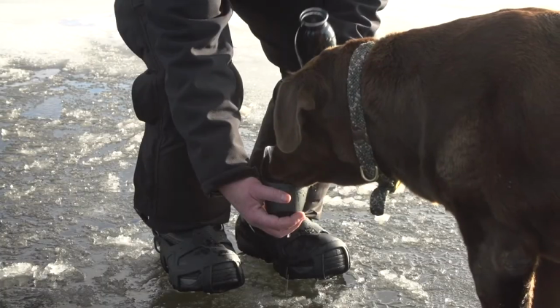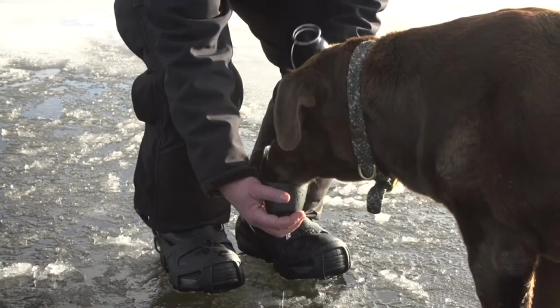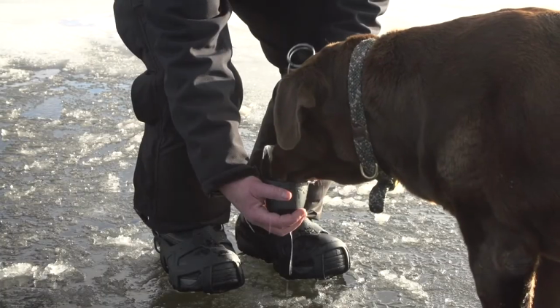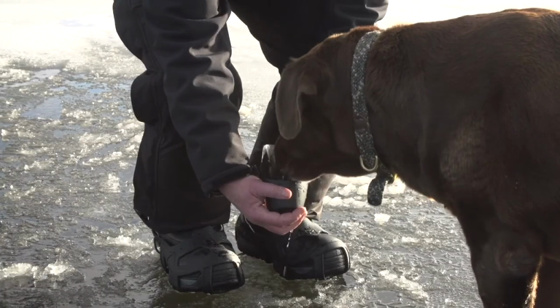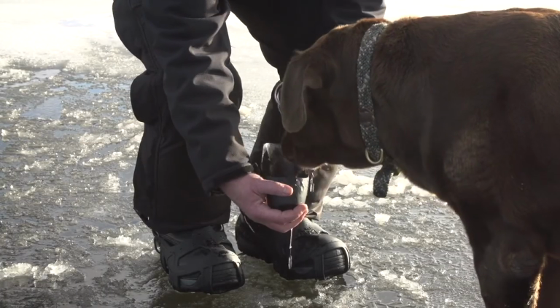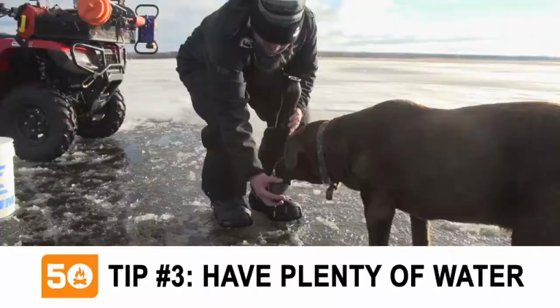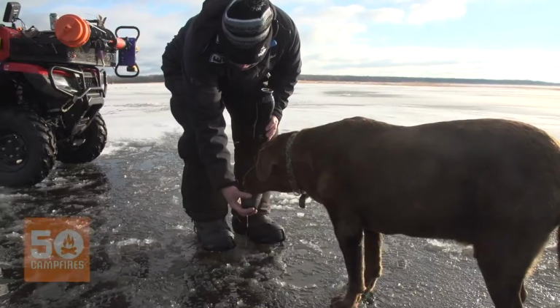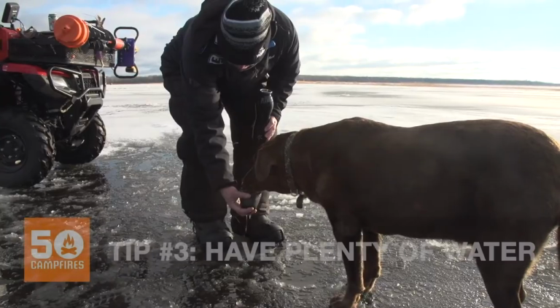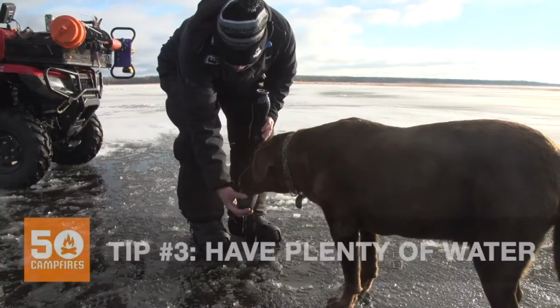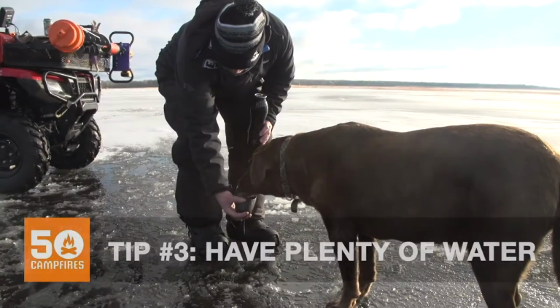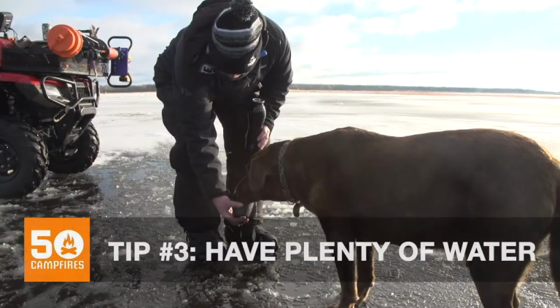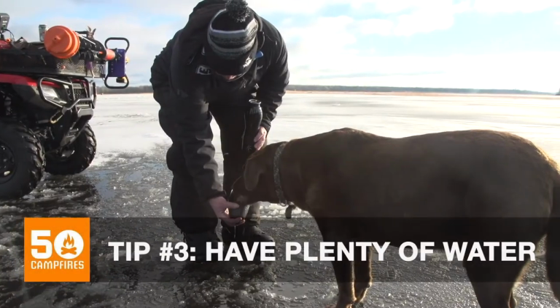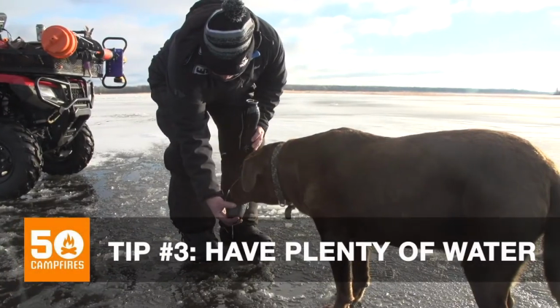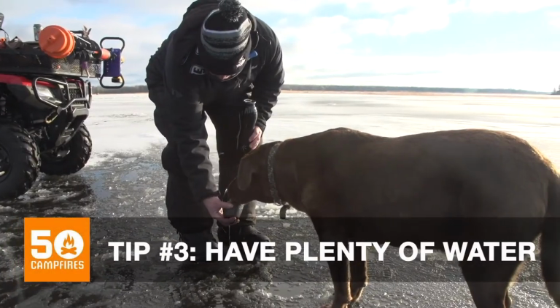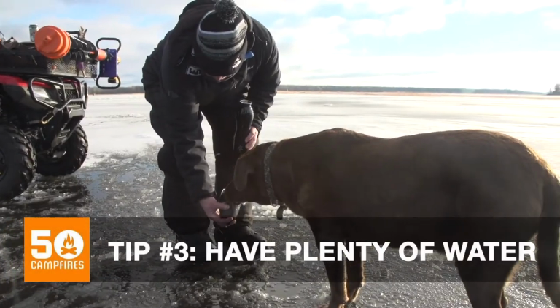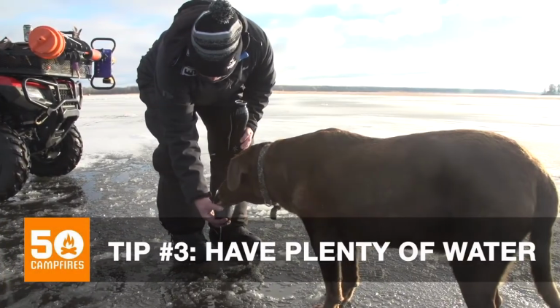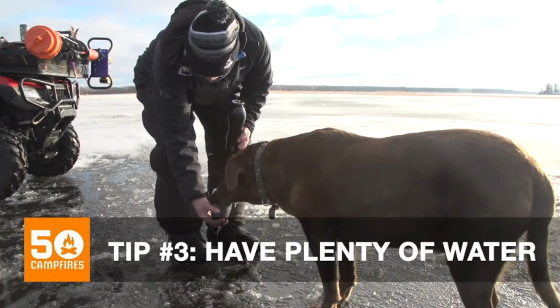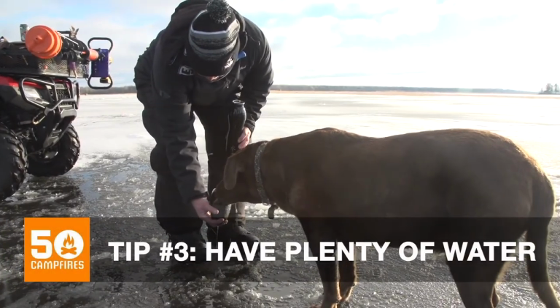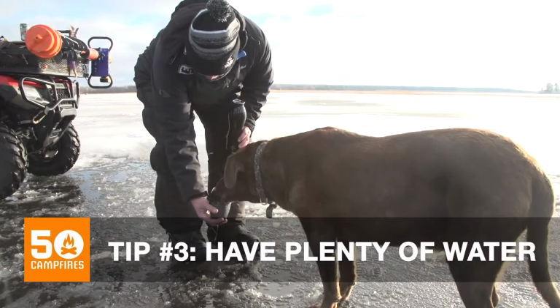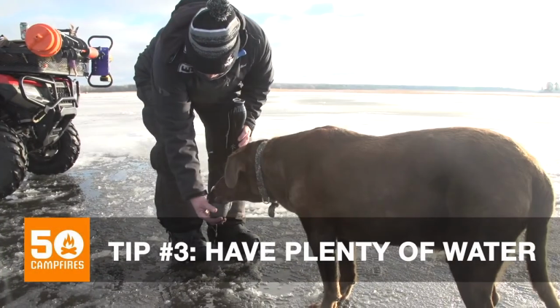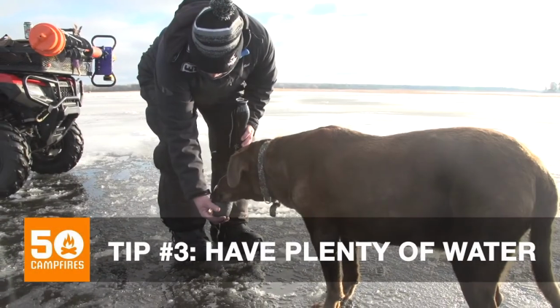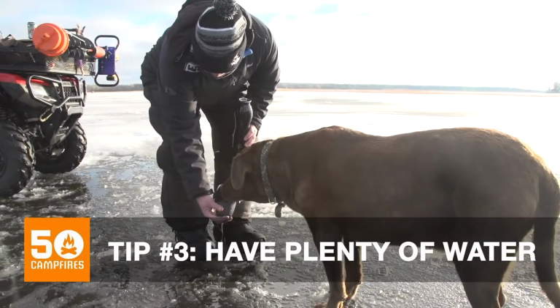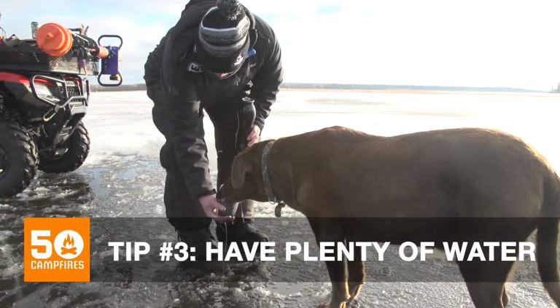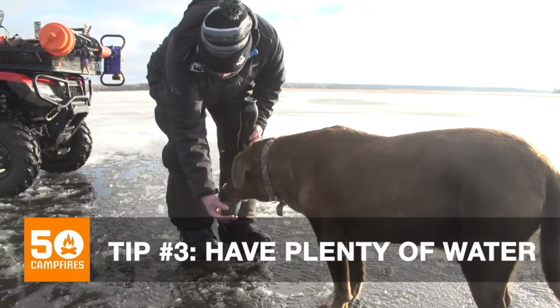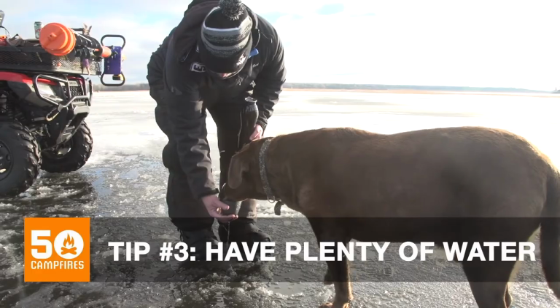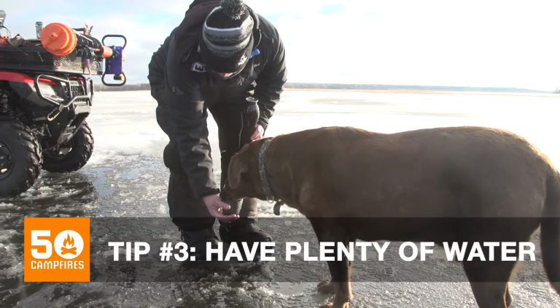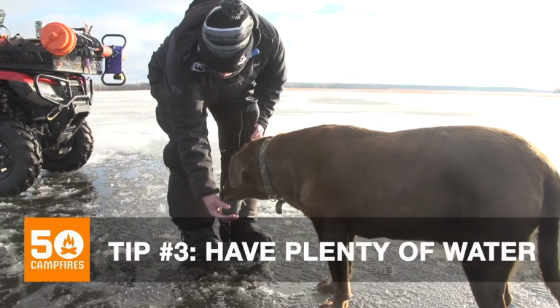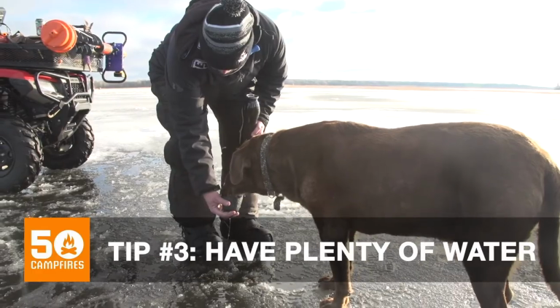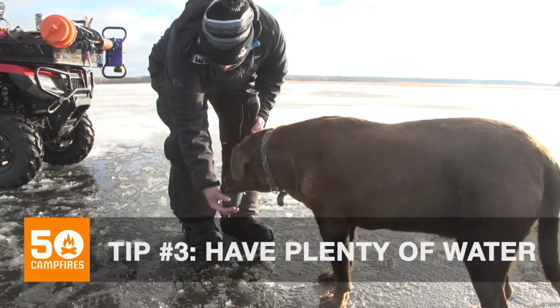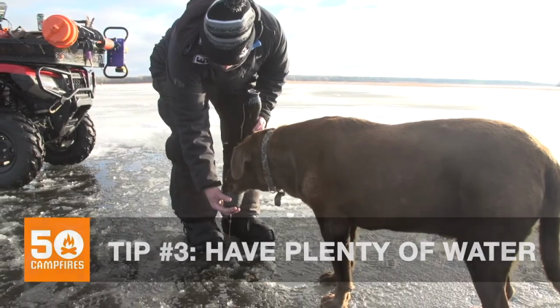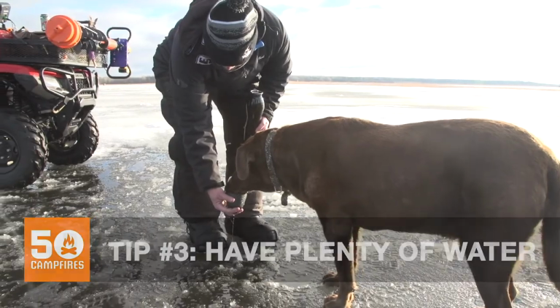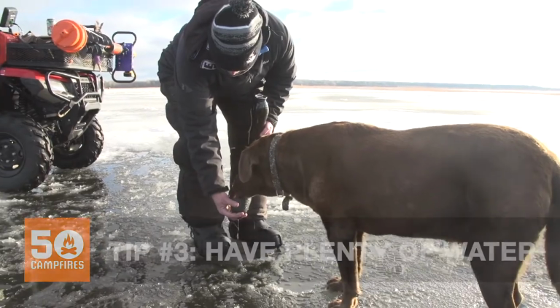Also, it's really dehydrating out here on the ice, so make sure your dog has plenty of water to drink.